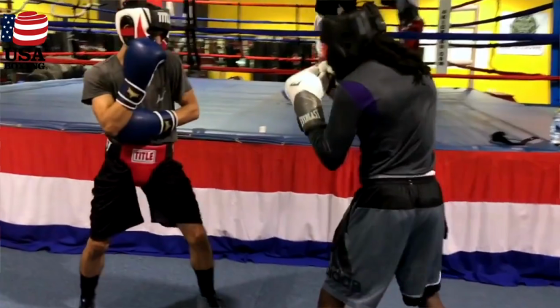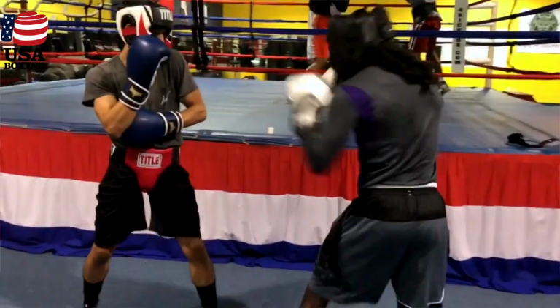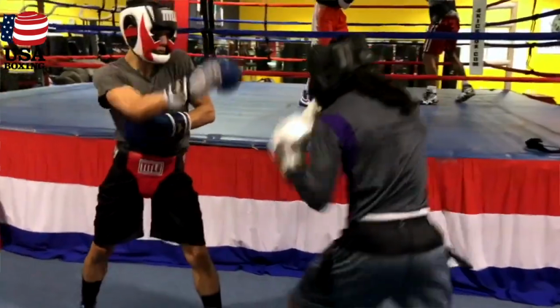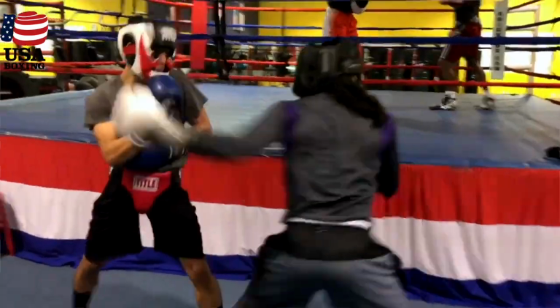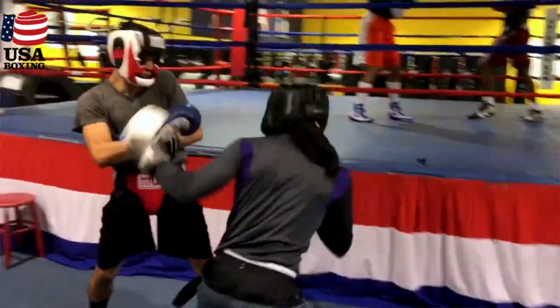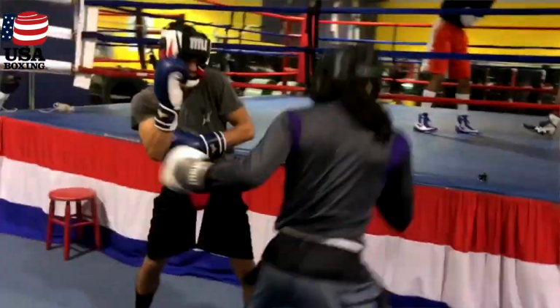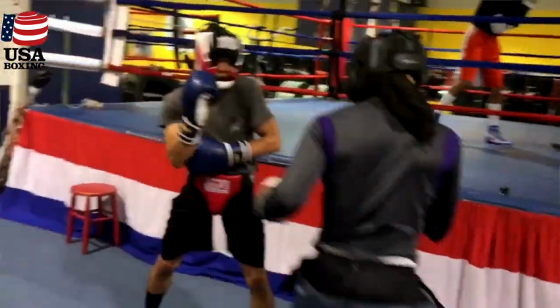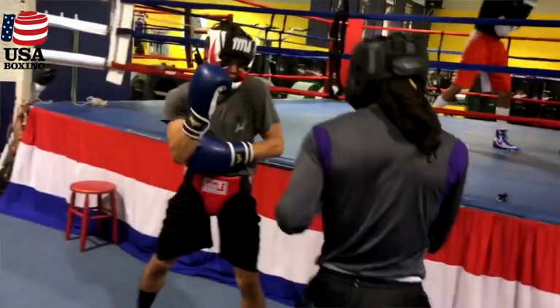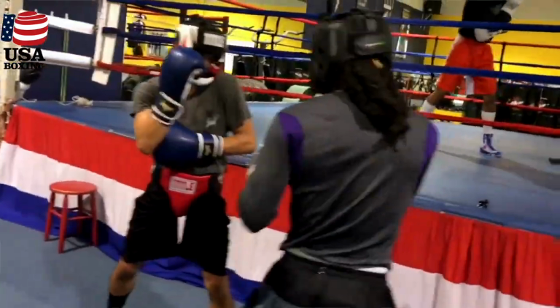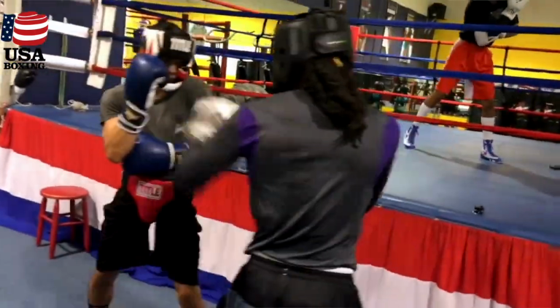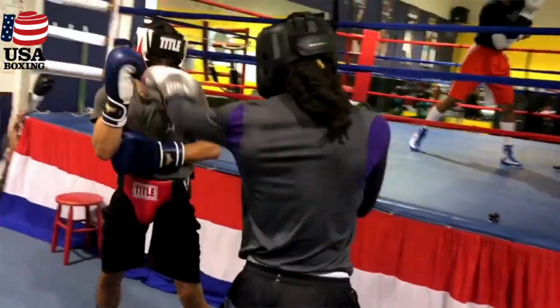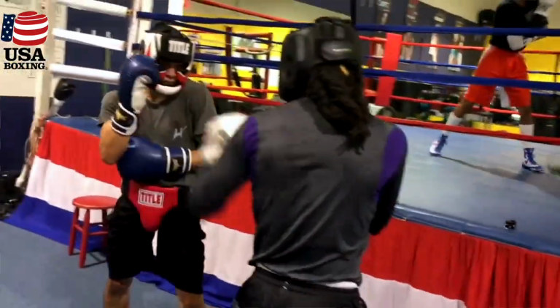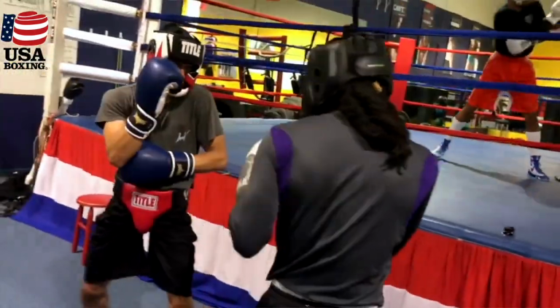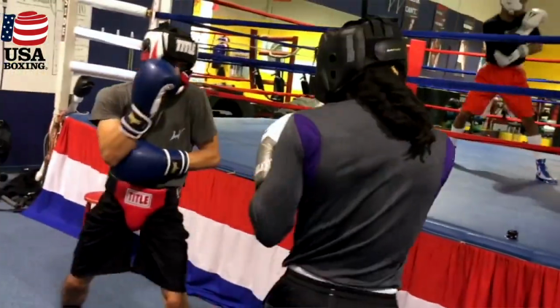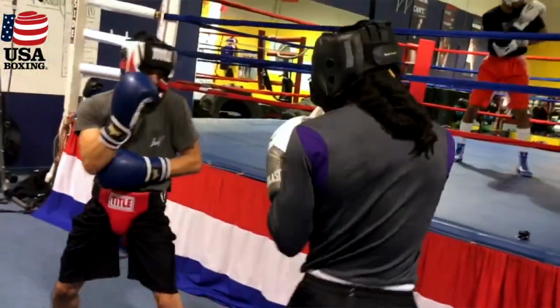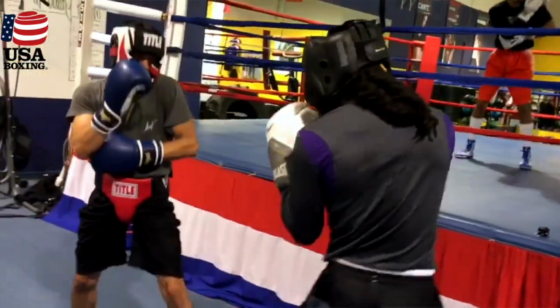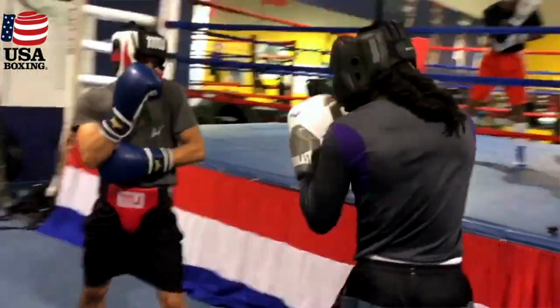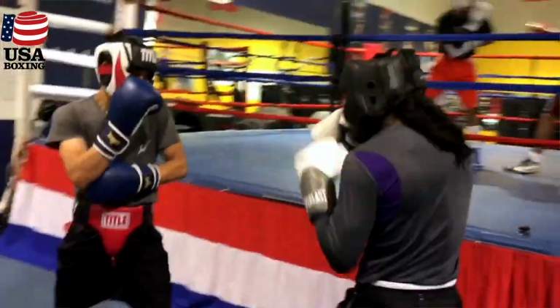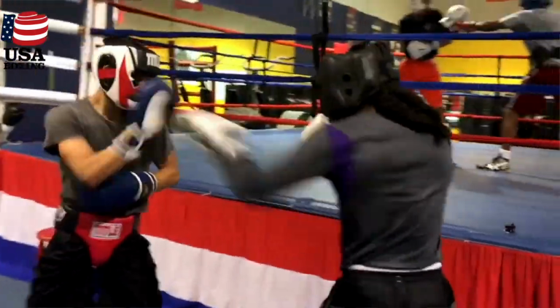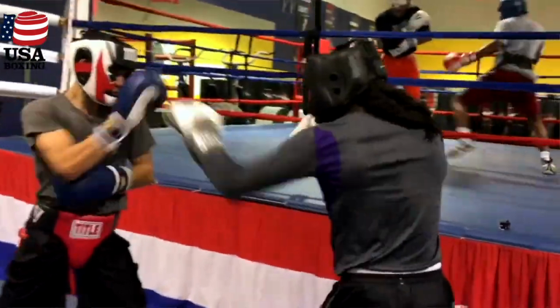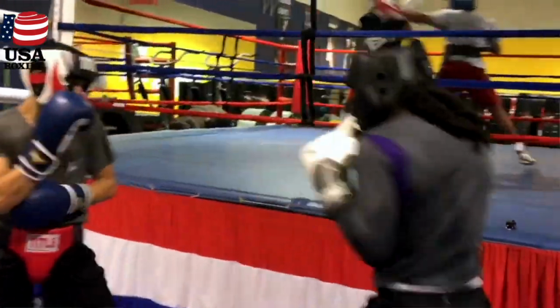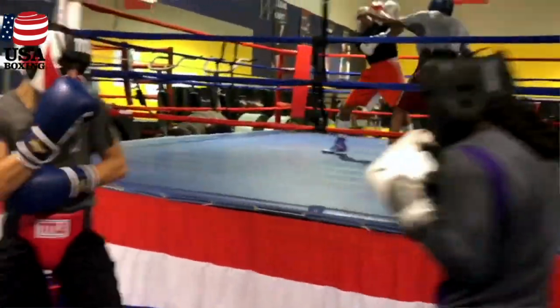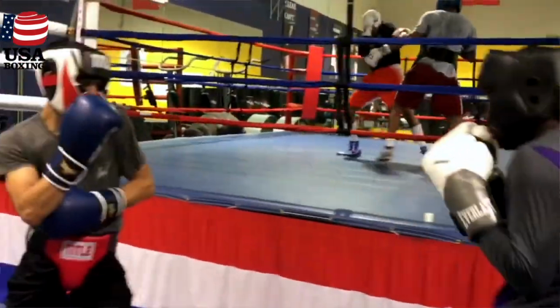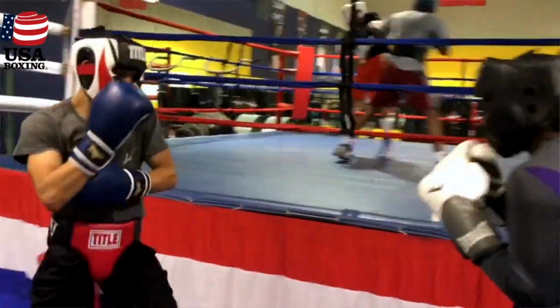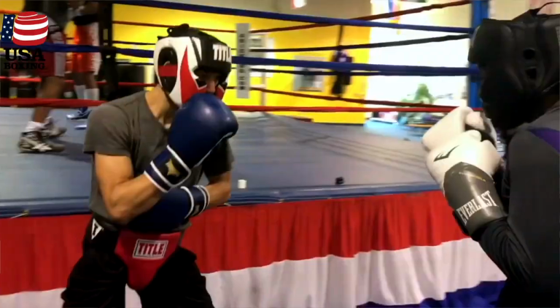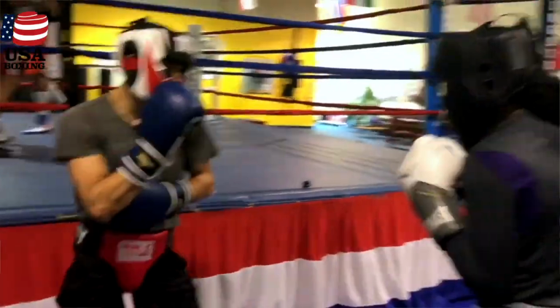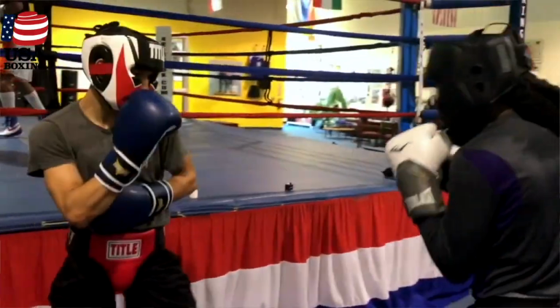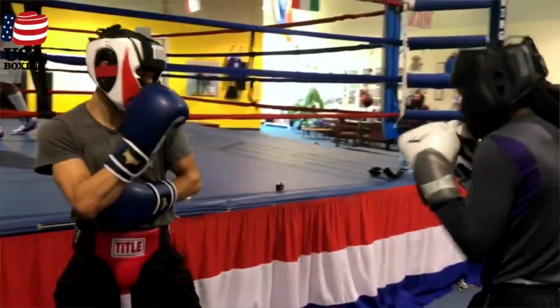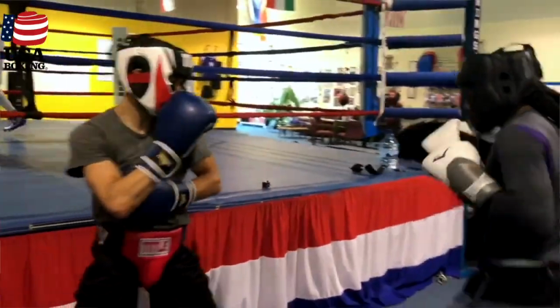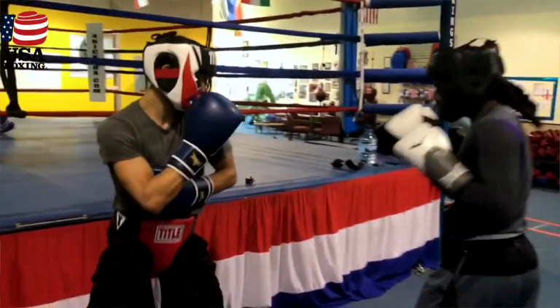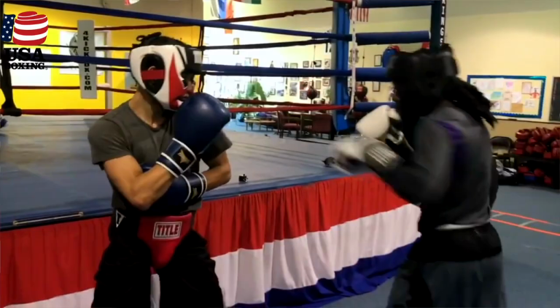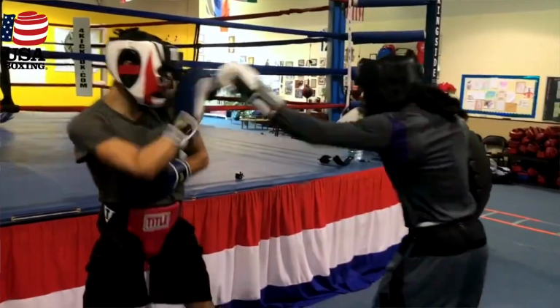As I explained to the guys, the key to the rolling shoulder is mastering the phases of the defense.